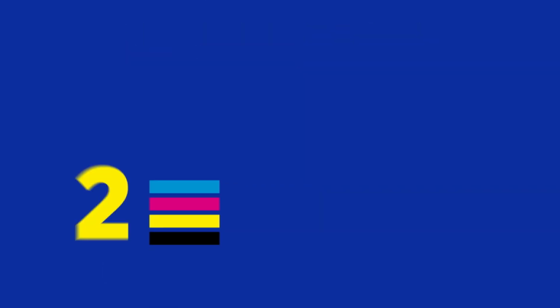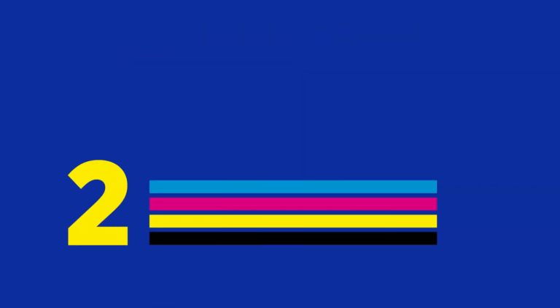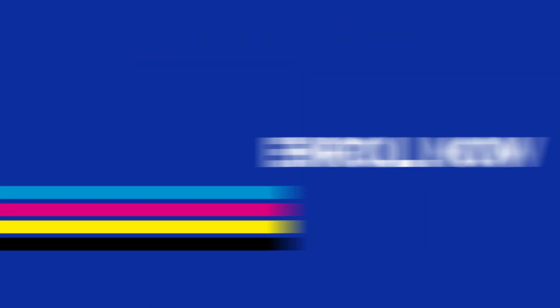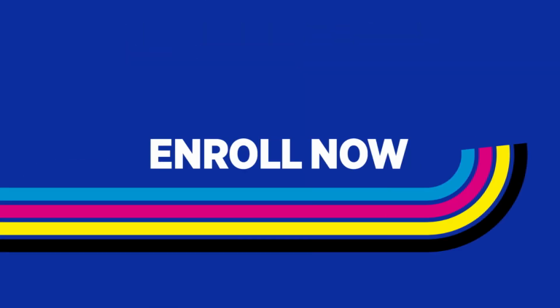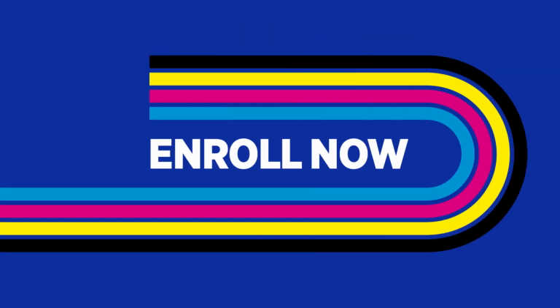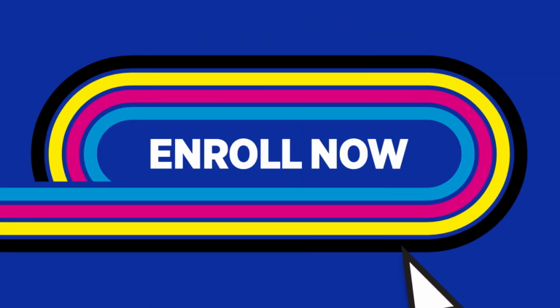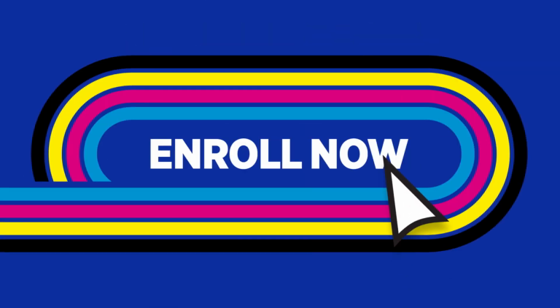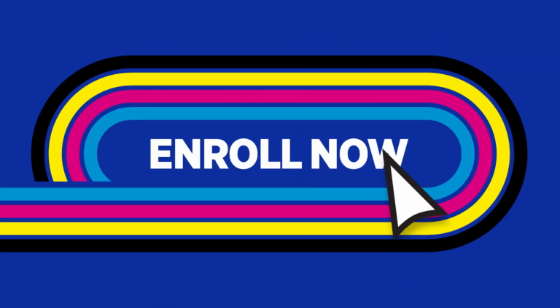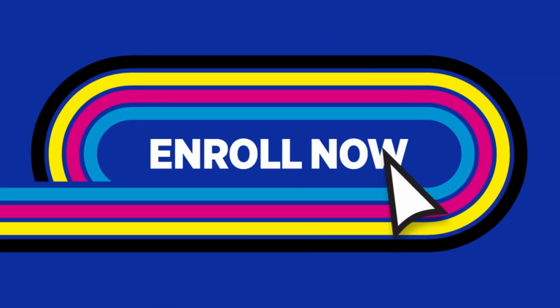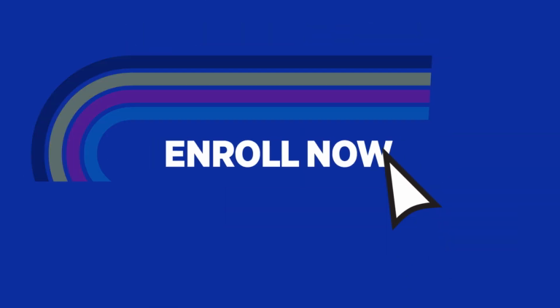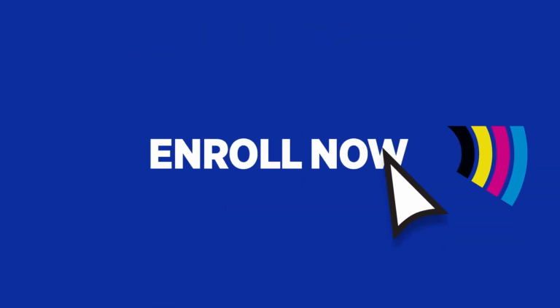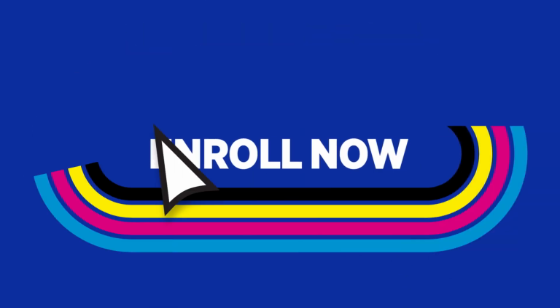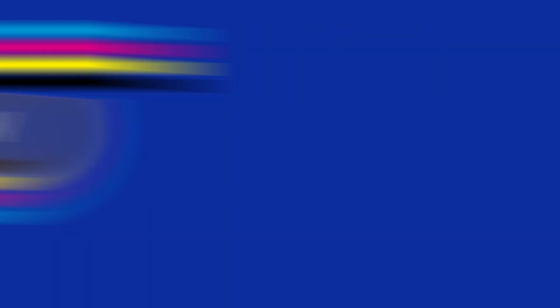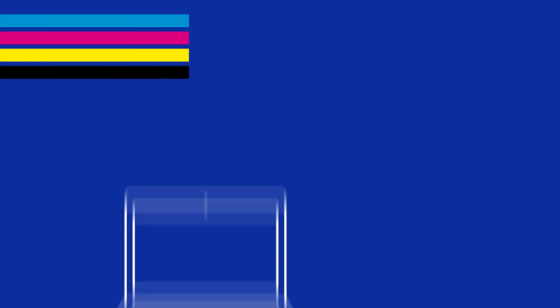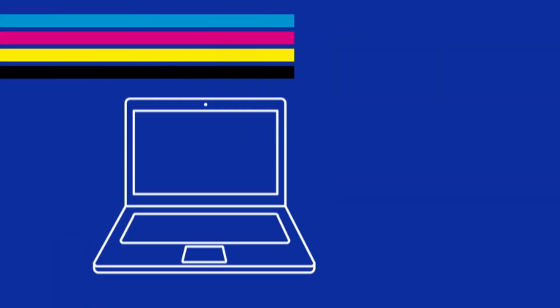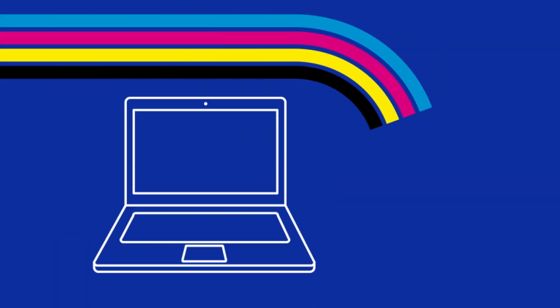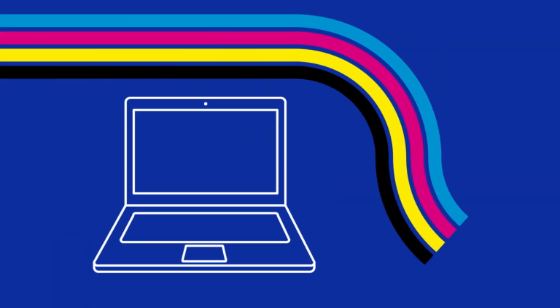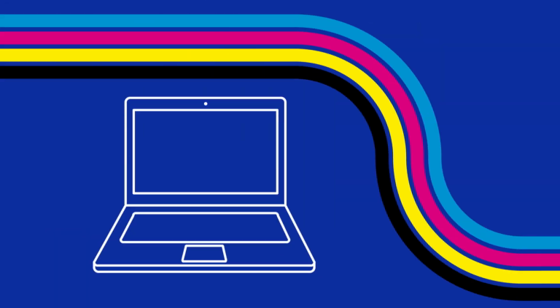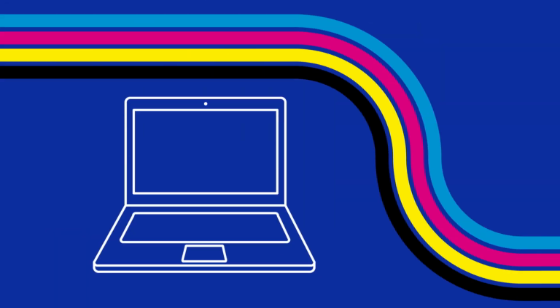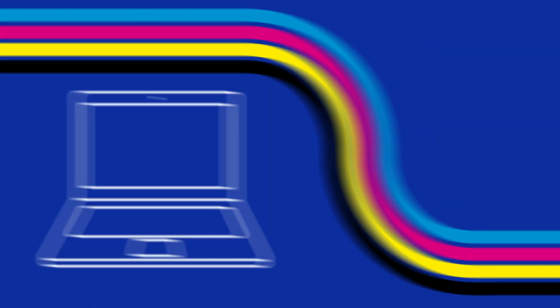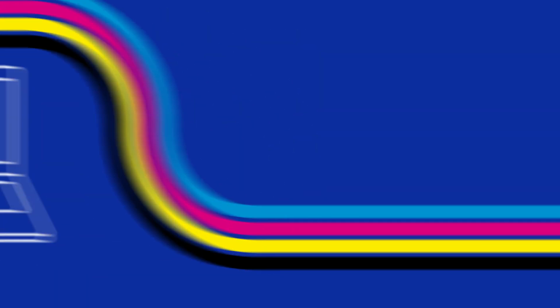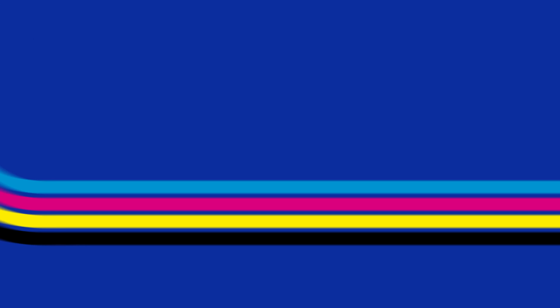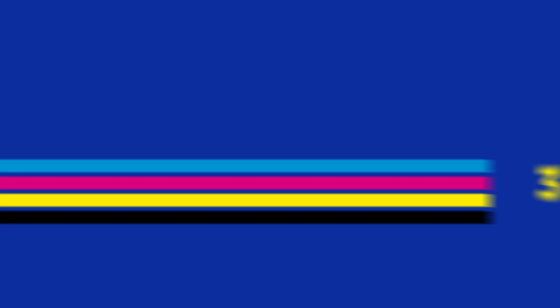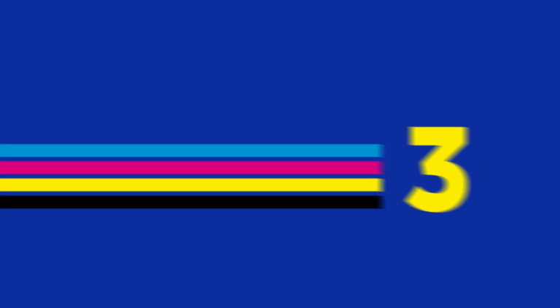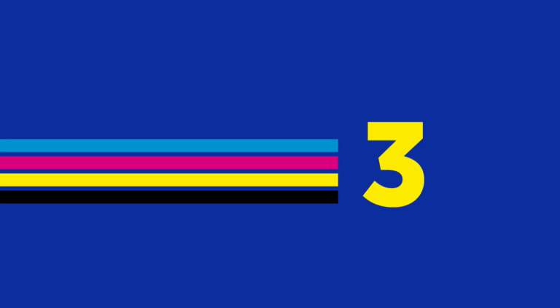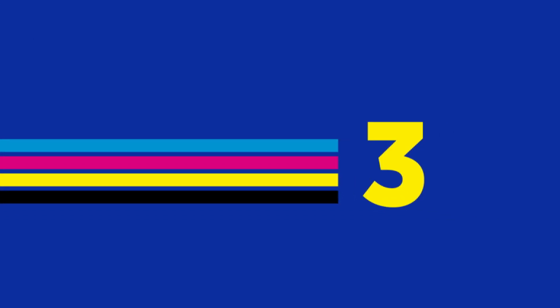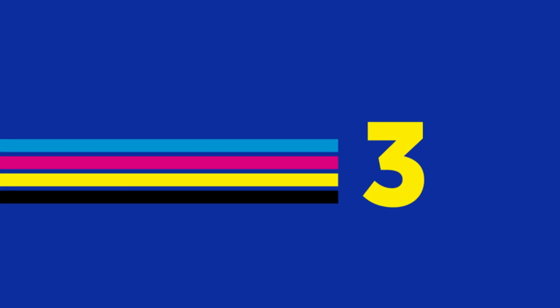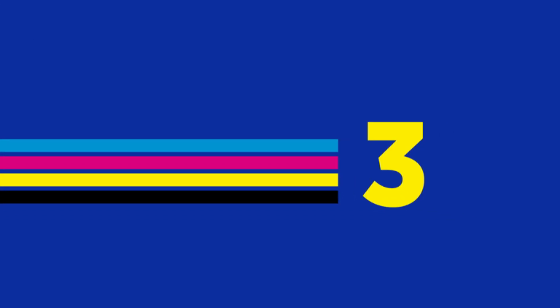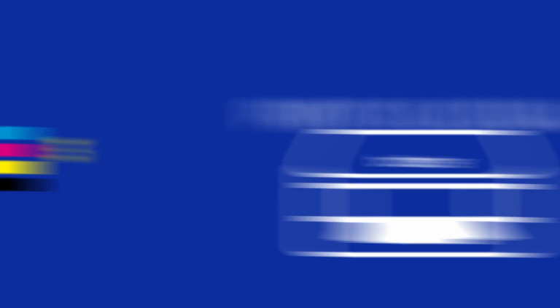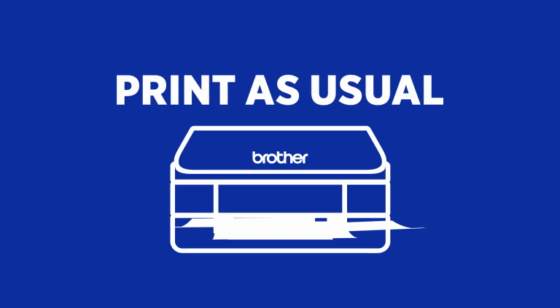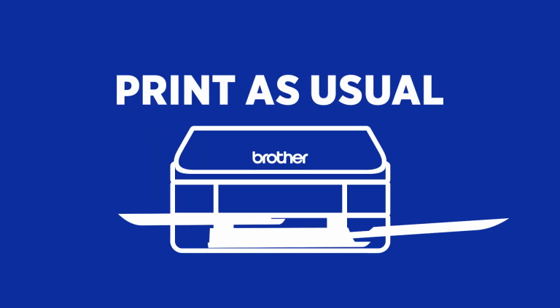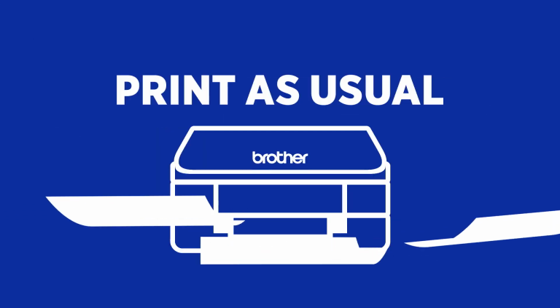Next, enroll on our website. Finally, print as usual.